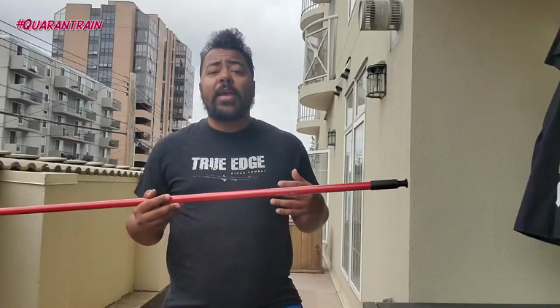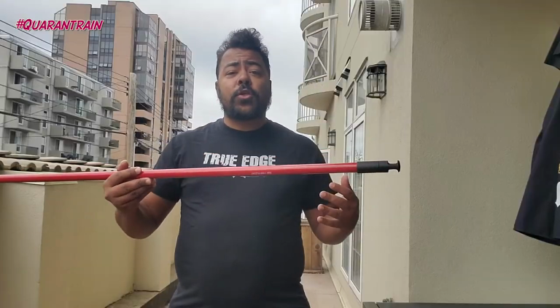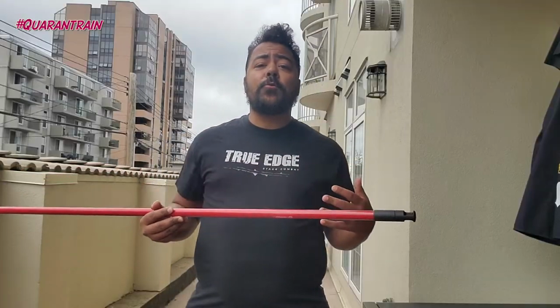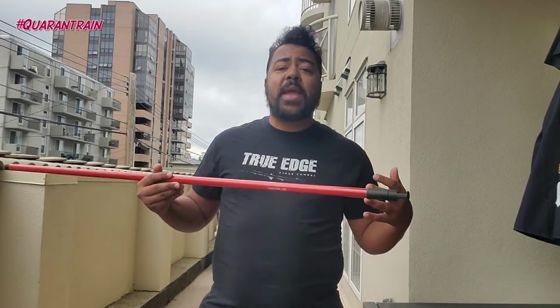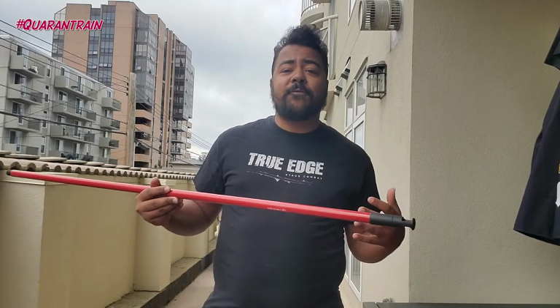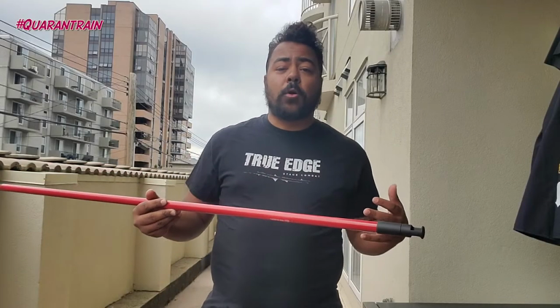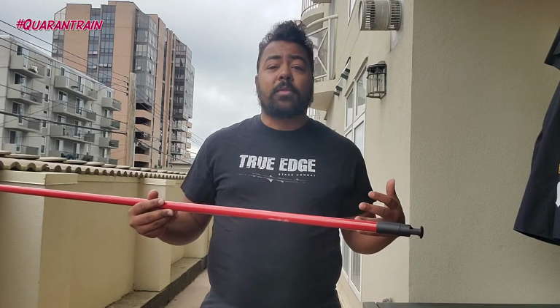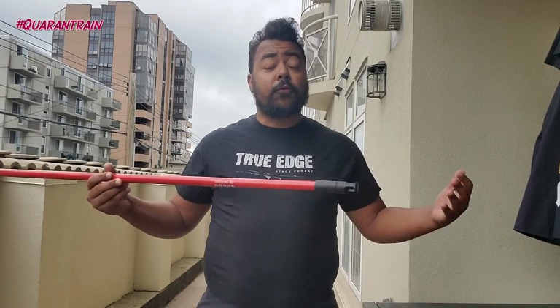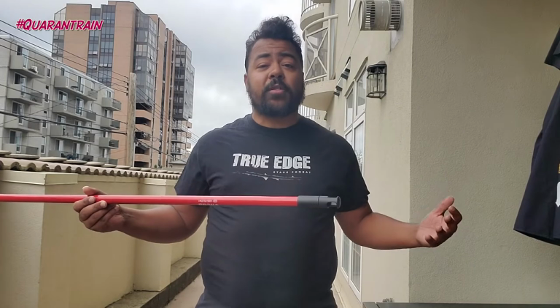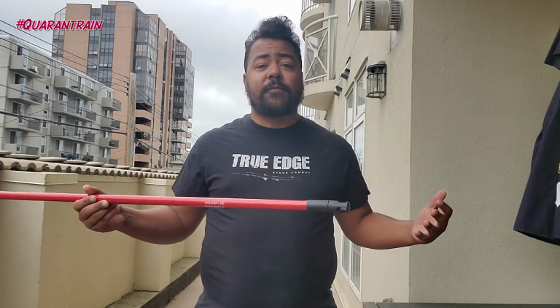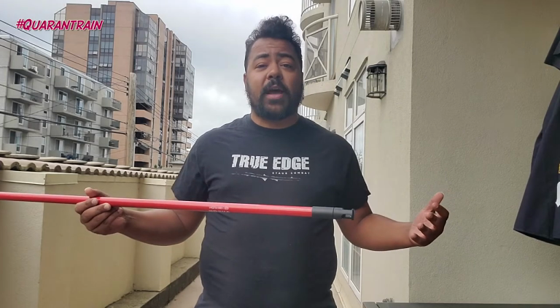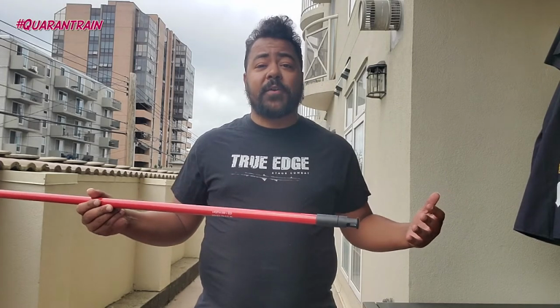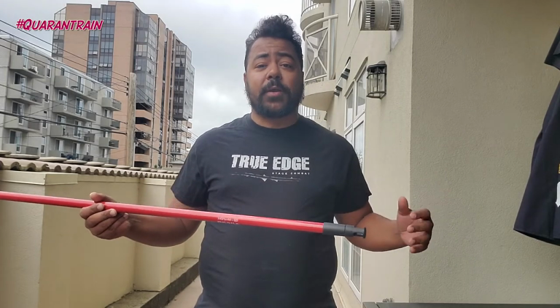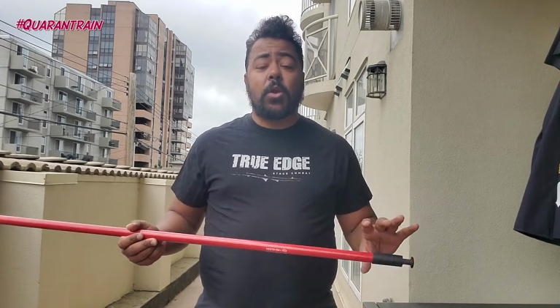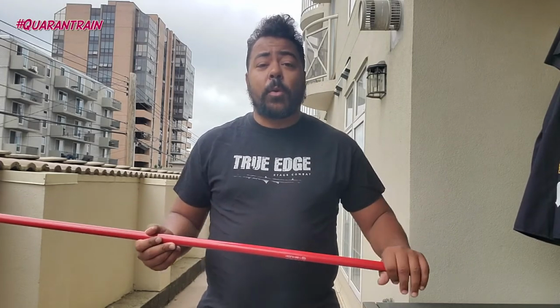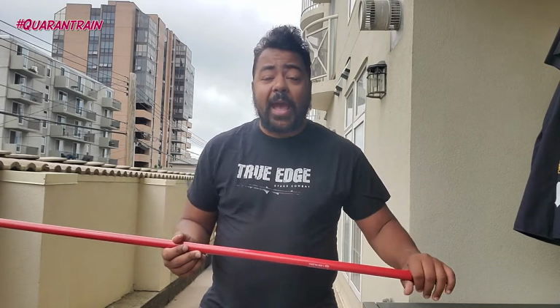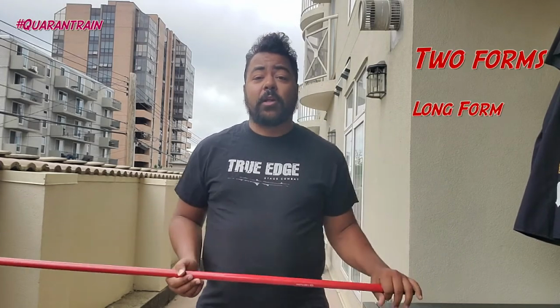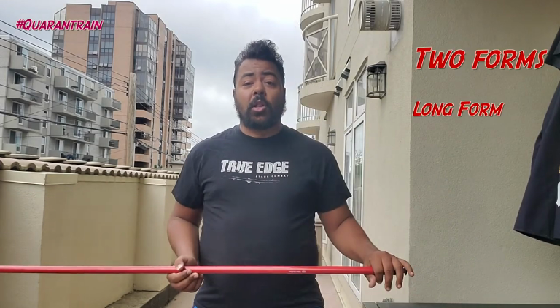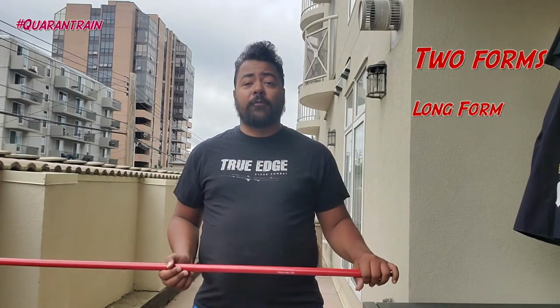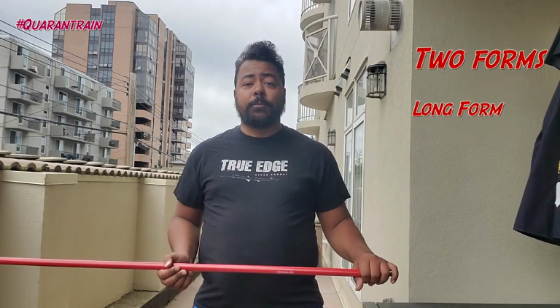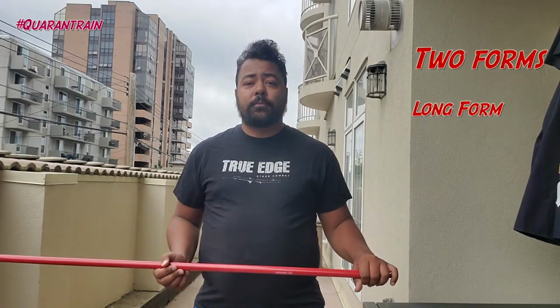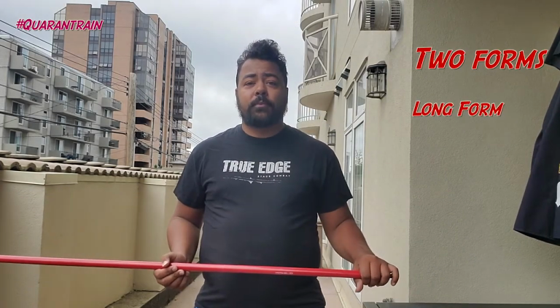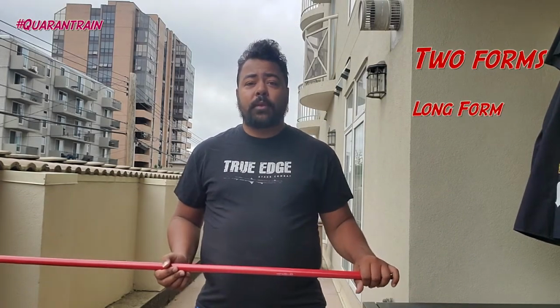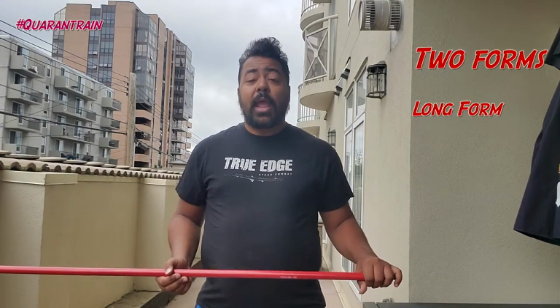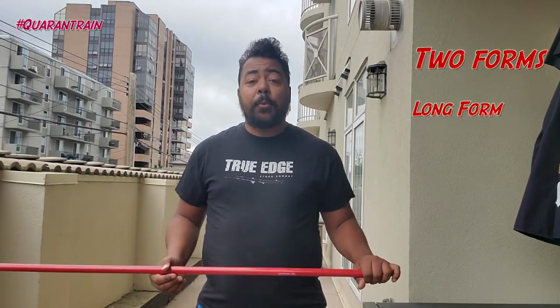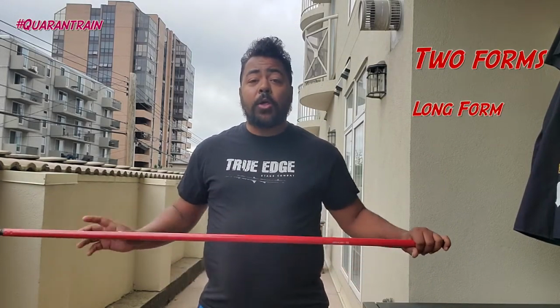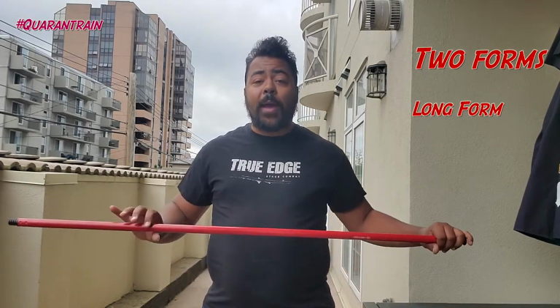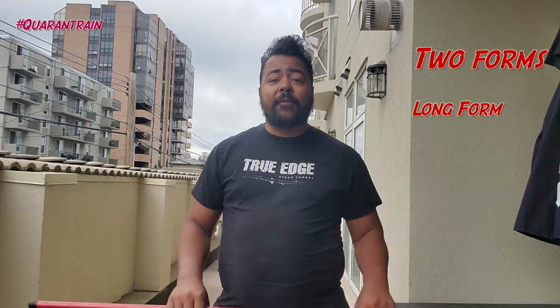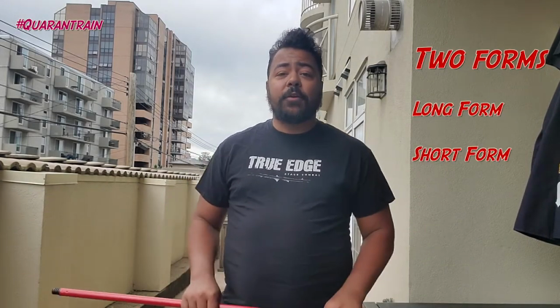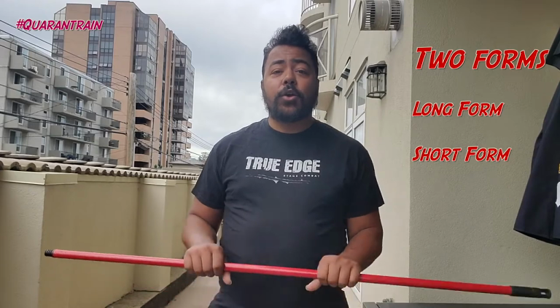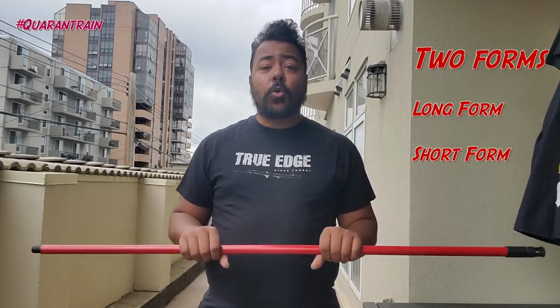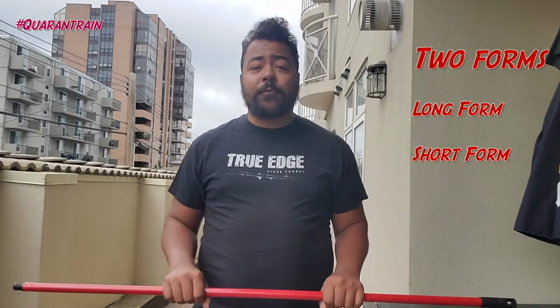We have two main forms of quarterstaff fighting. We have long form, and we also have short form.